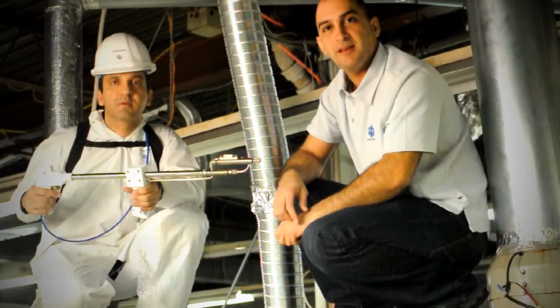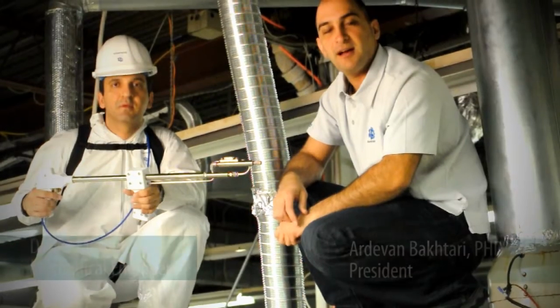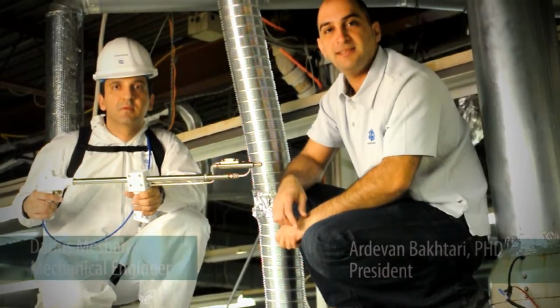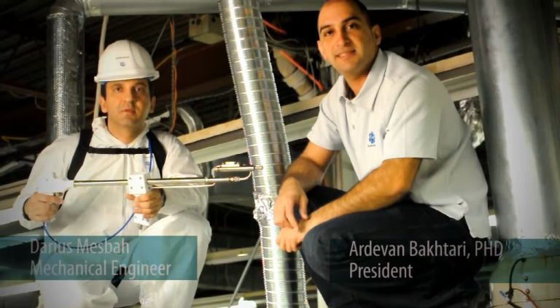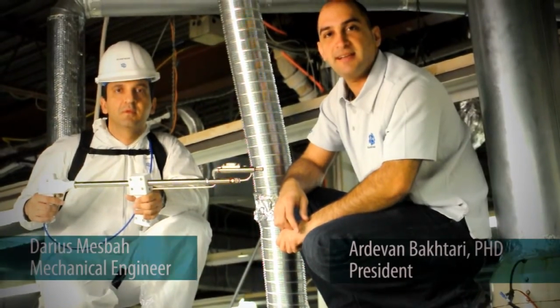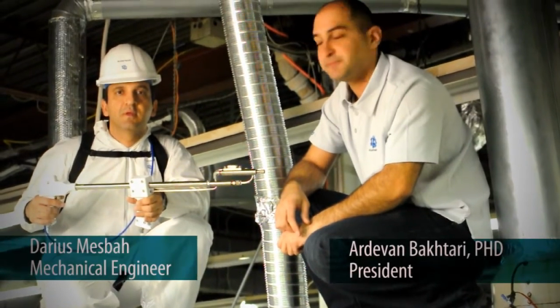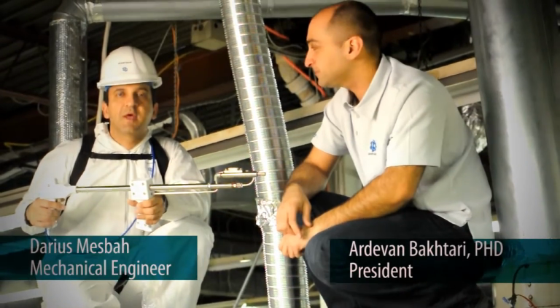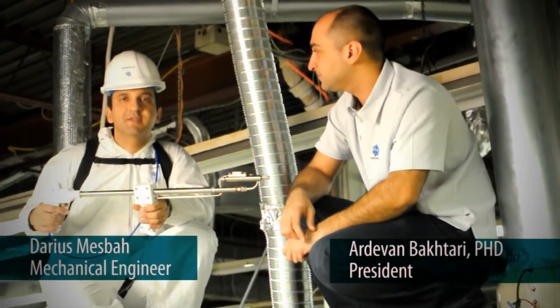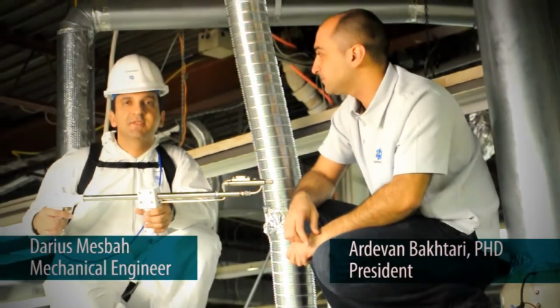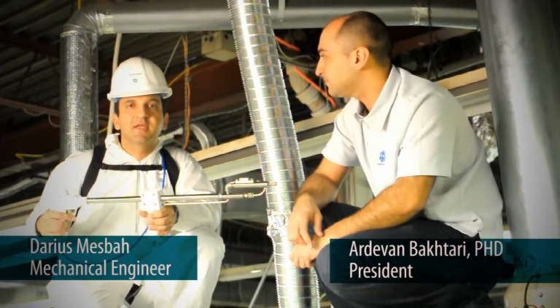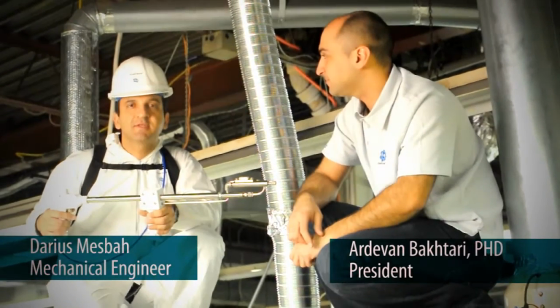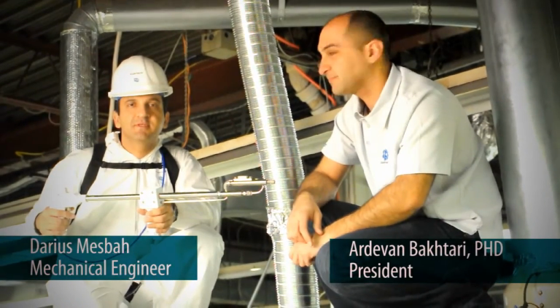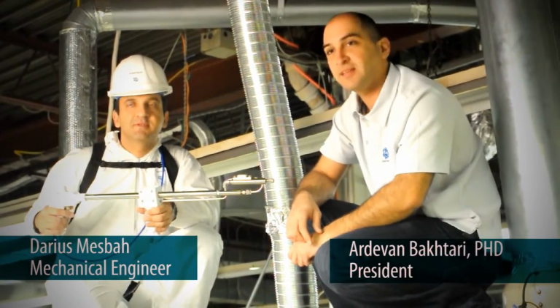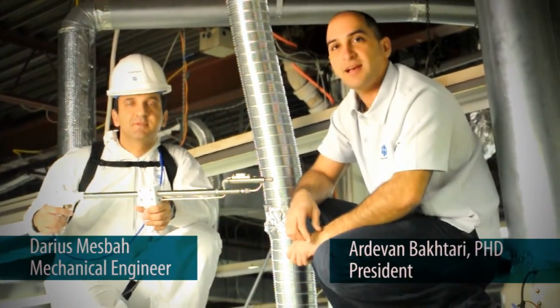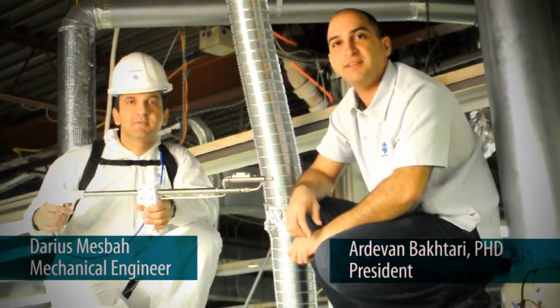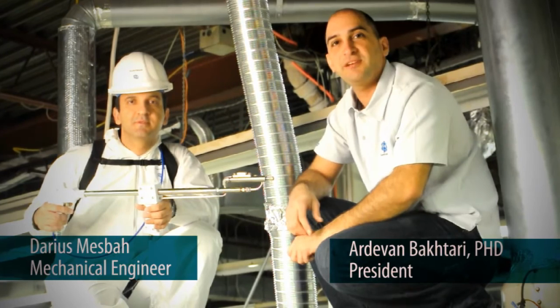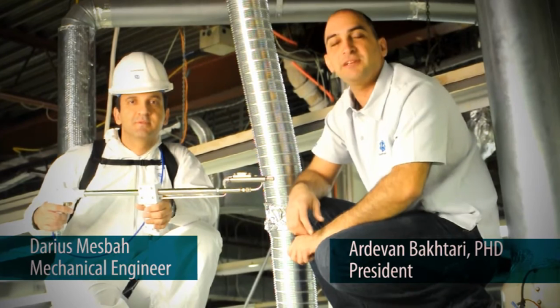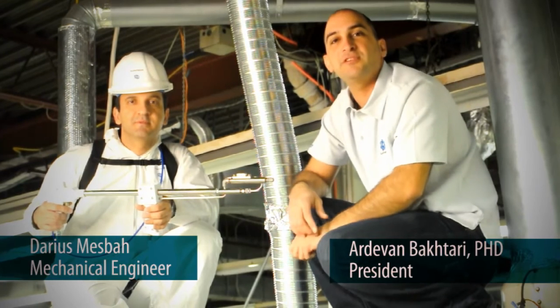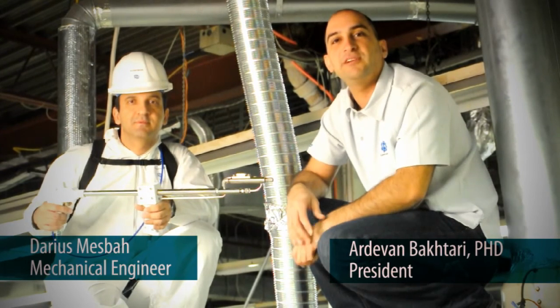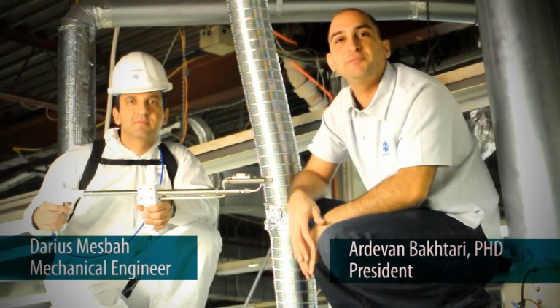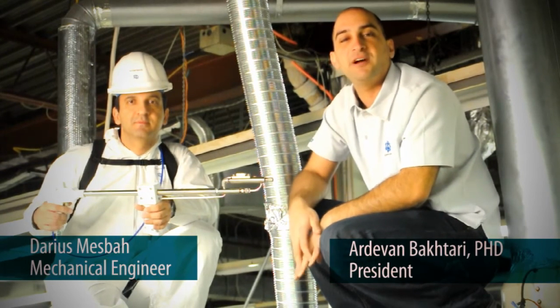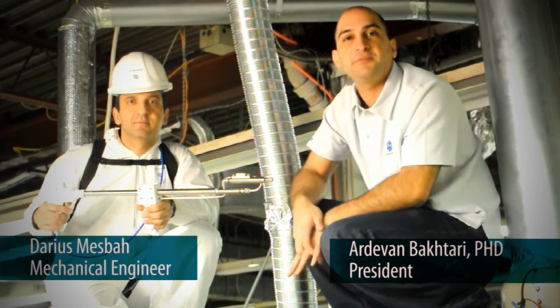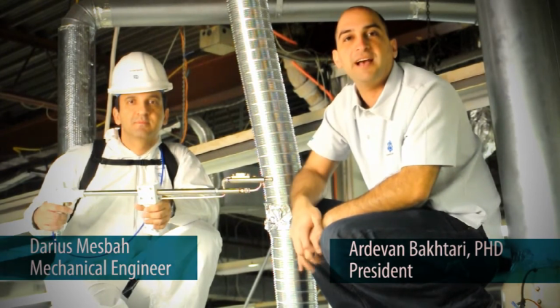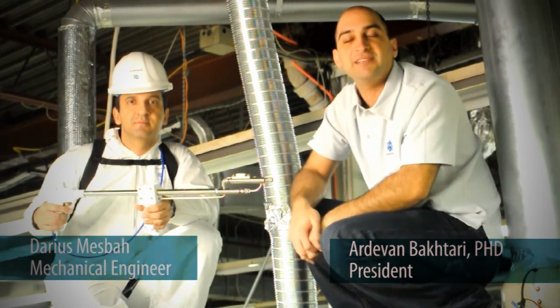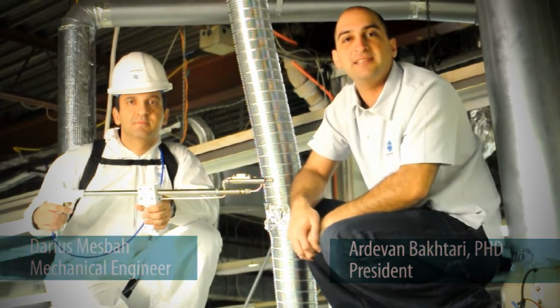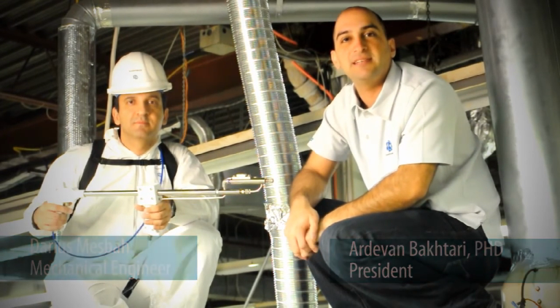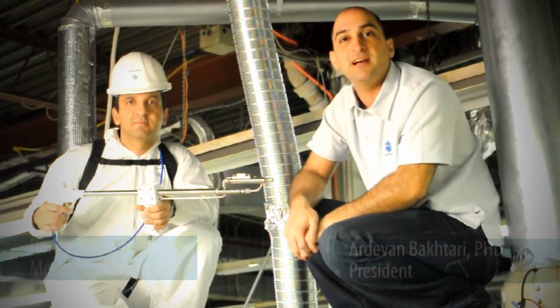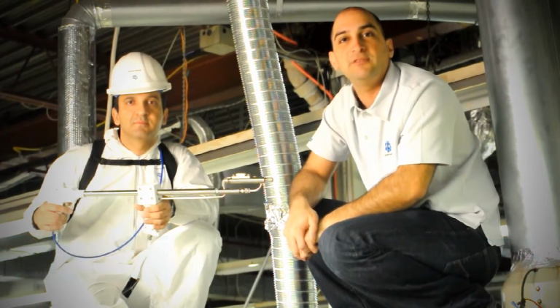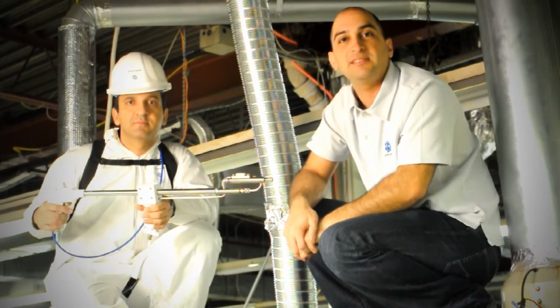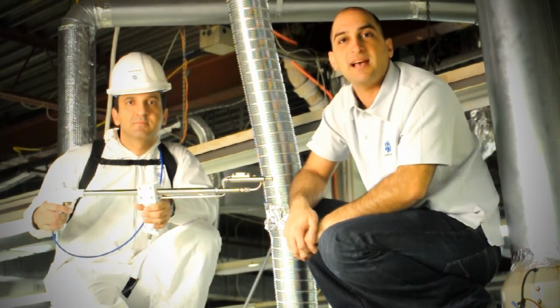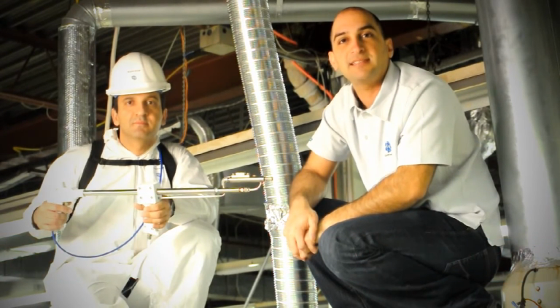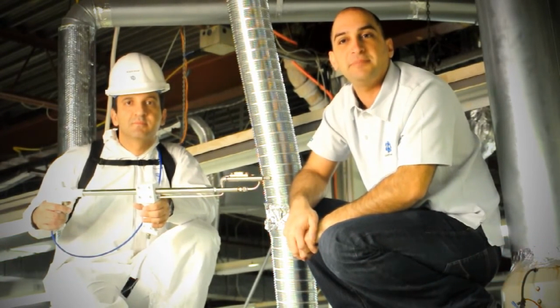Hi, this is Adam. And this is Darius. Today we're going to show you a new product we have, and that's the diluting stack sampler.